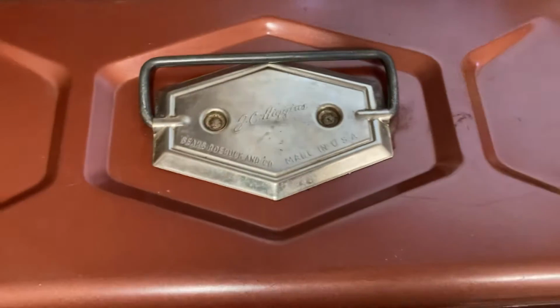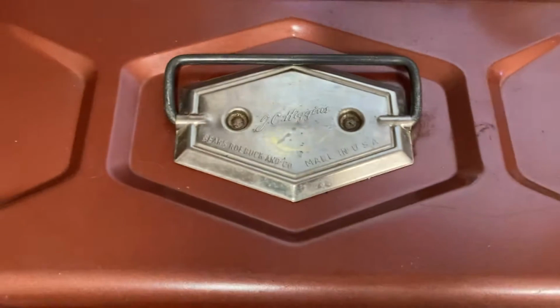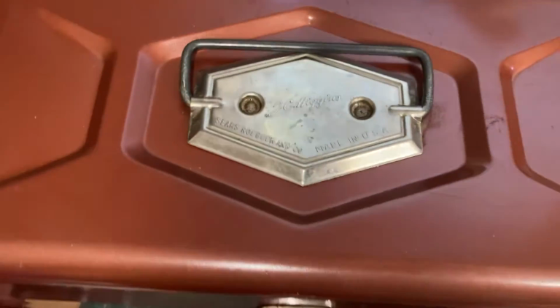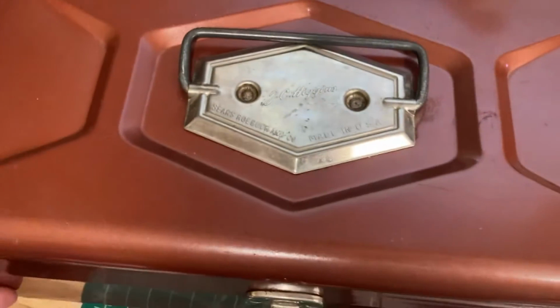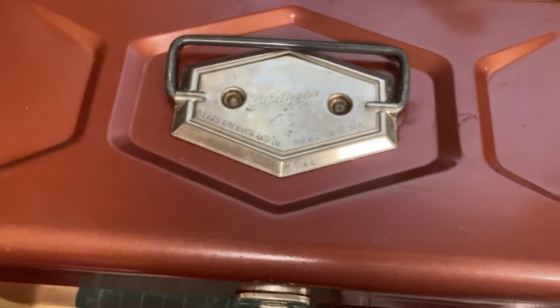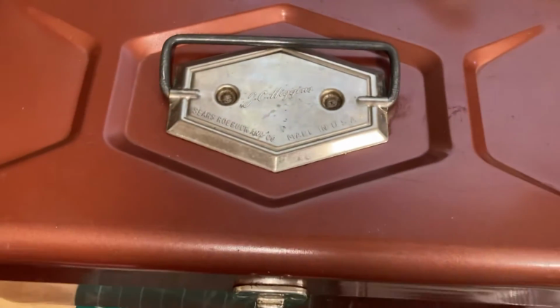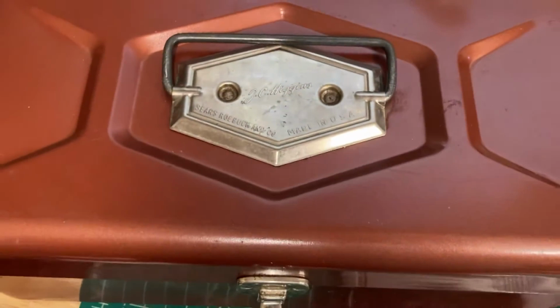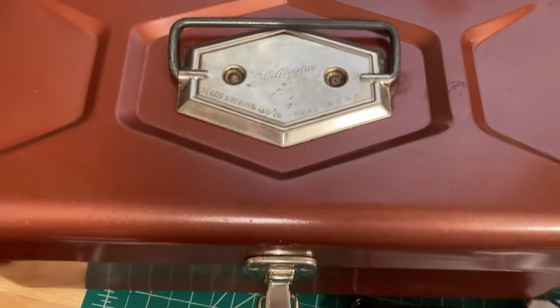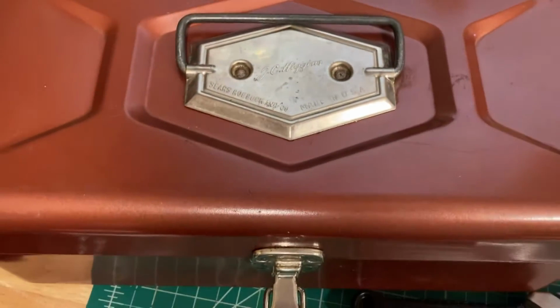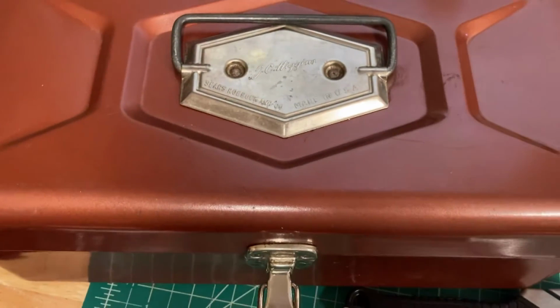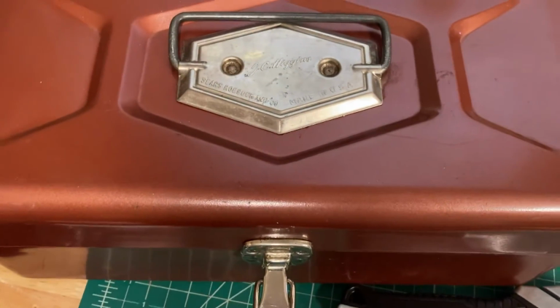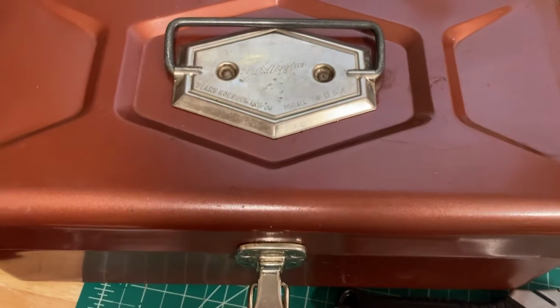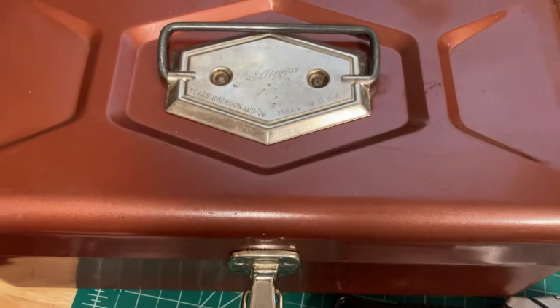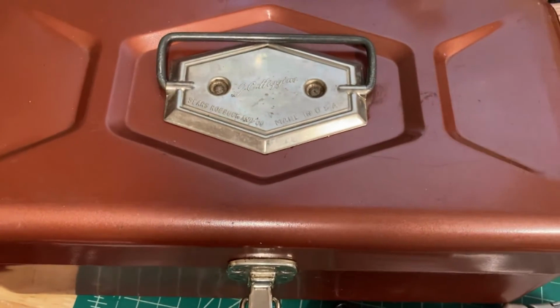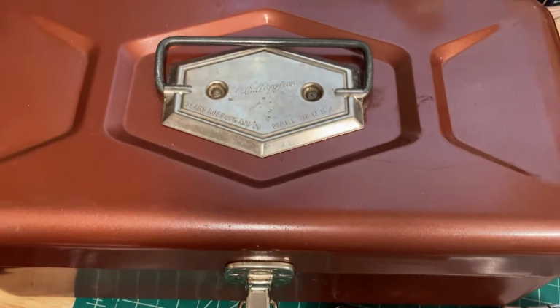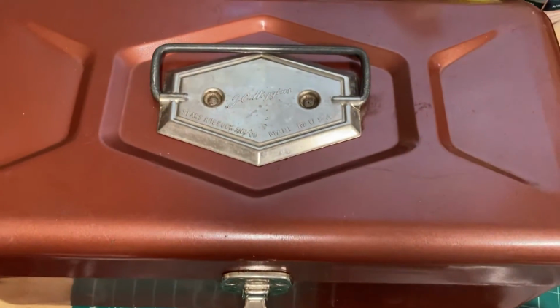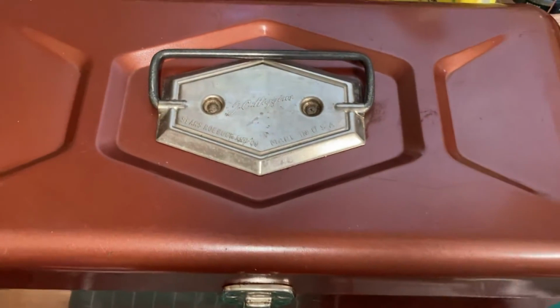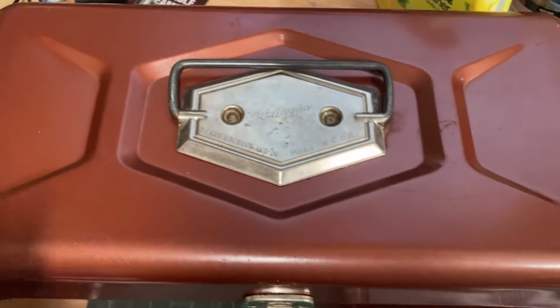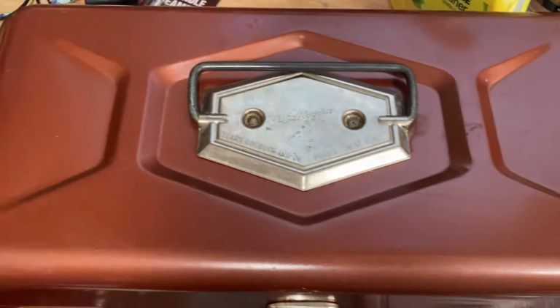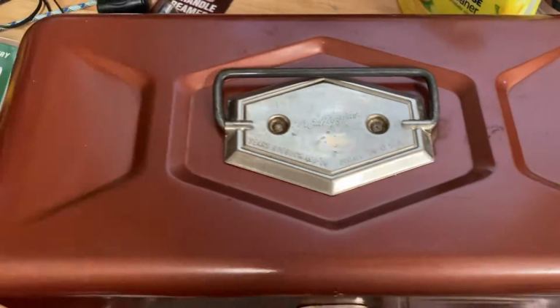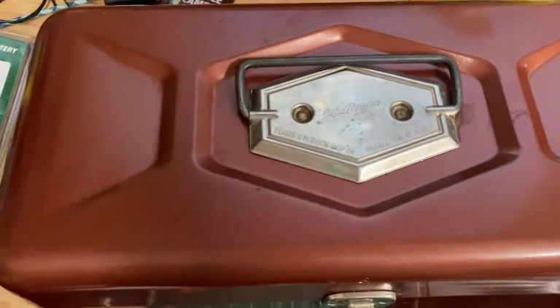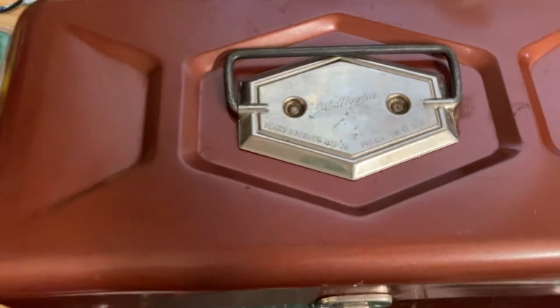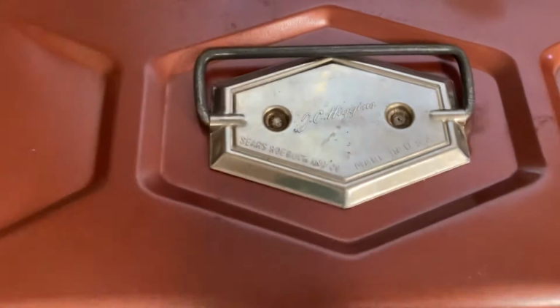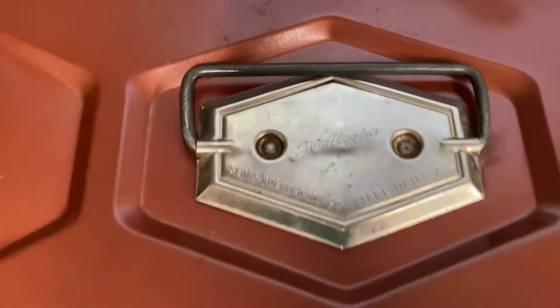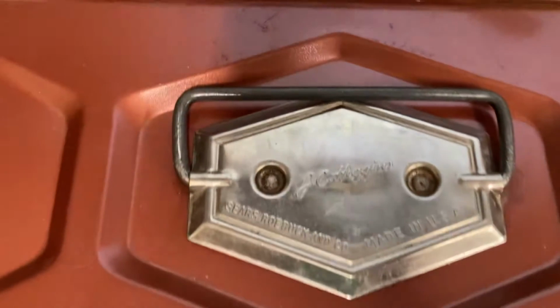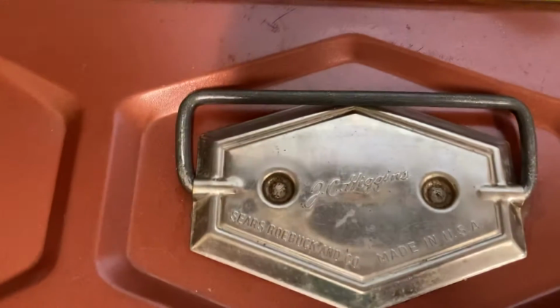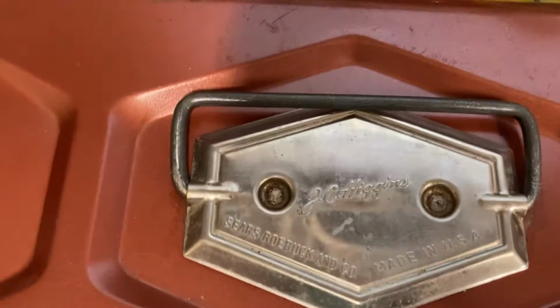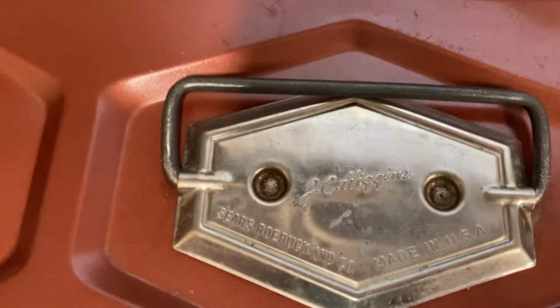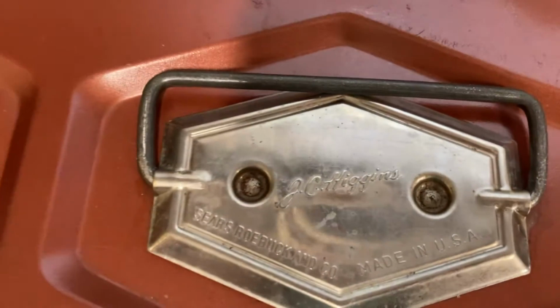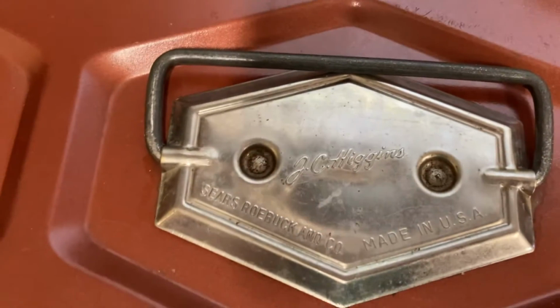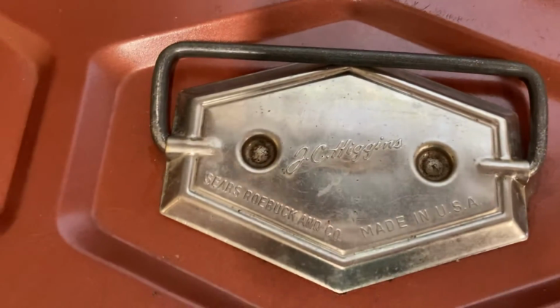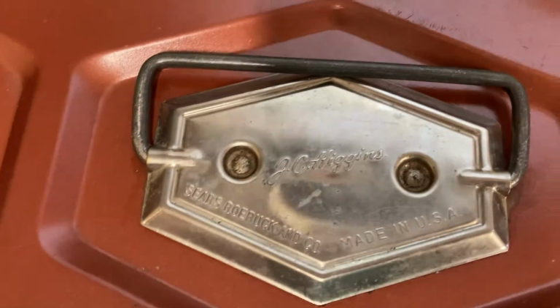Hello everyone, this is Nature Woman. I'm out in my shop messing around. I got this little tackle box today at a garage sale for pretty cheap.